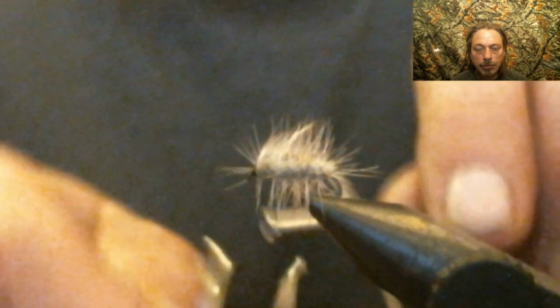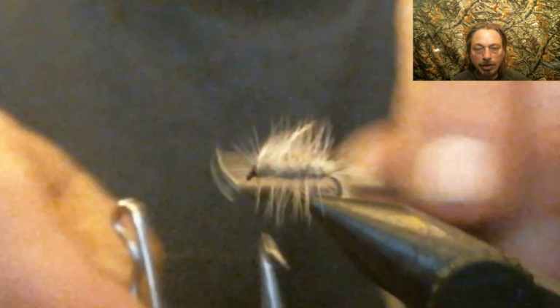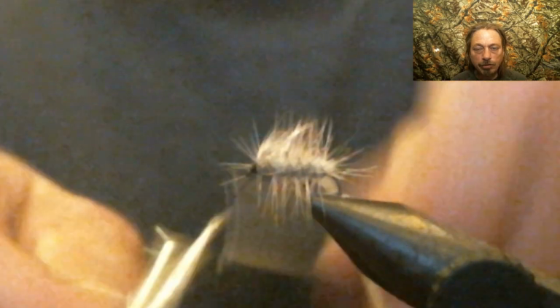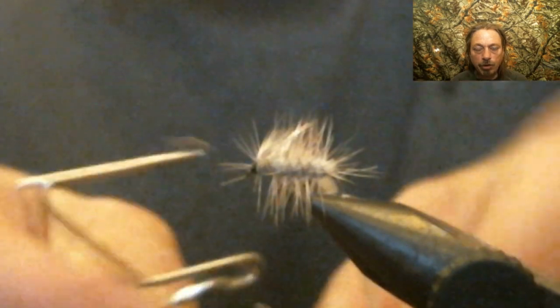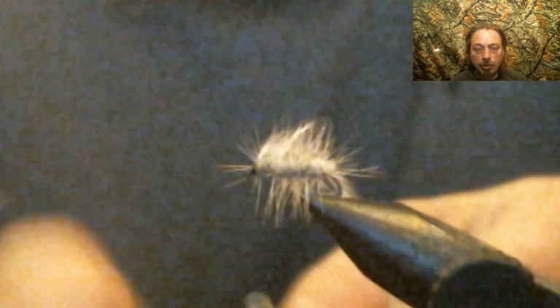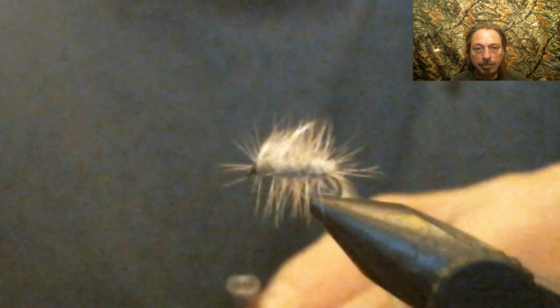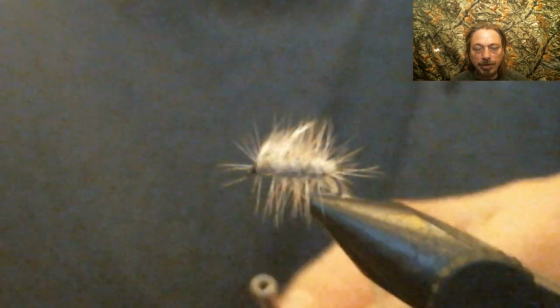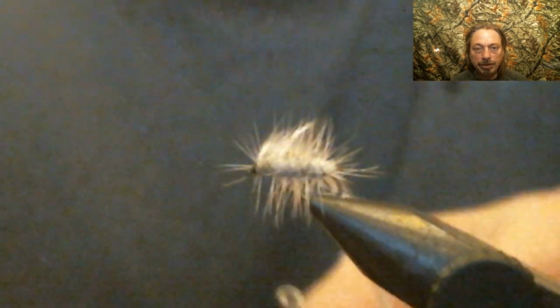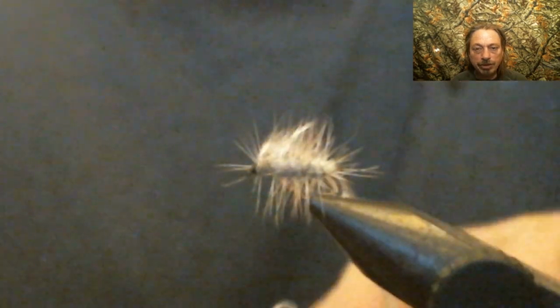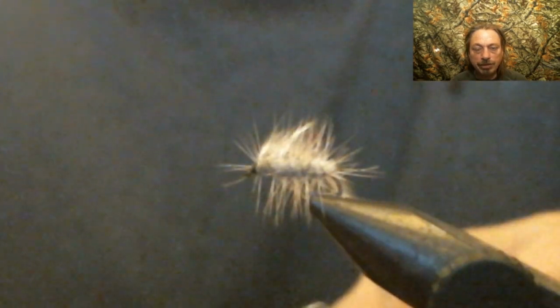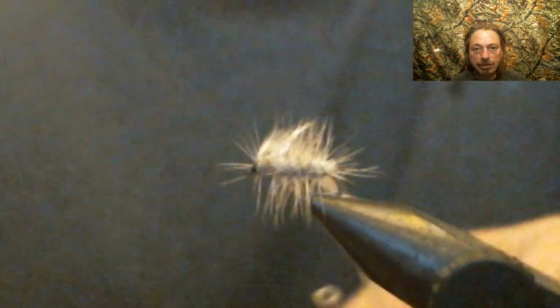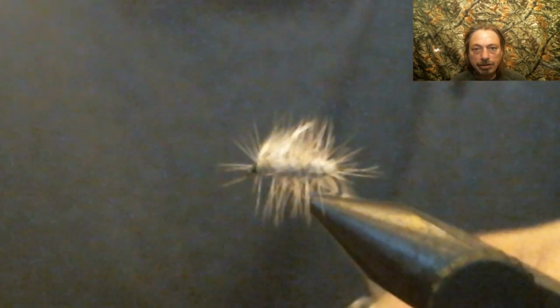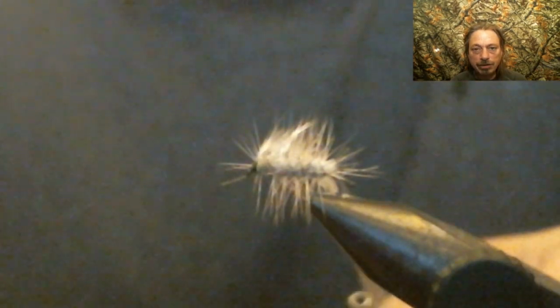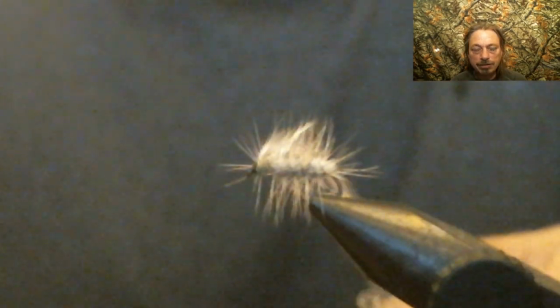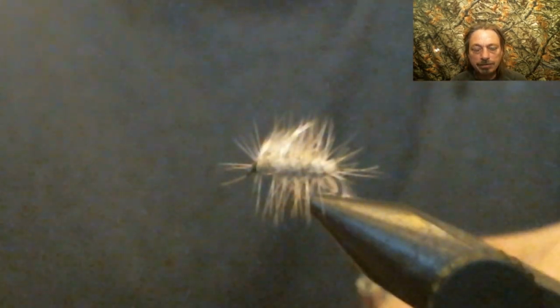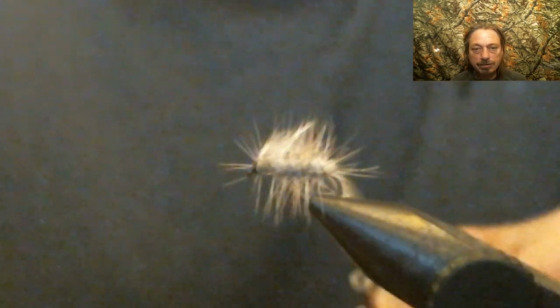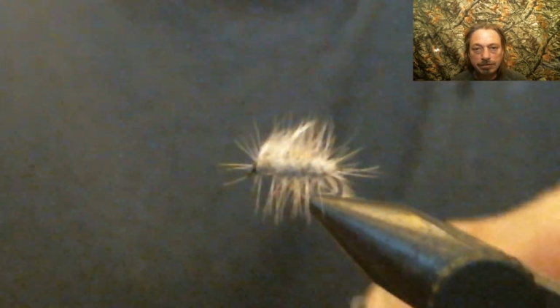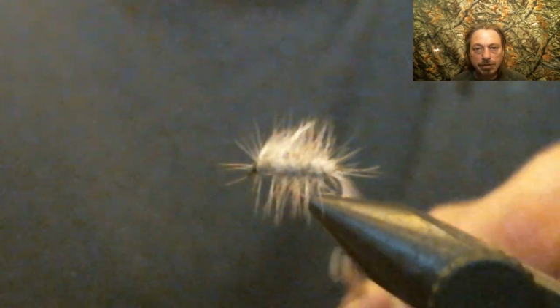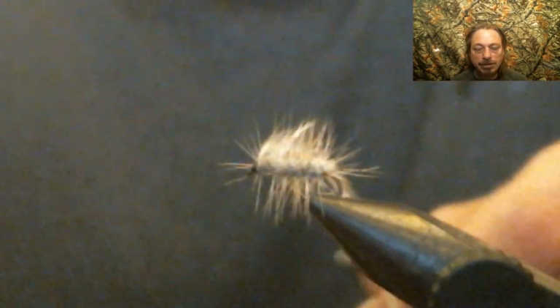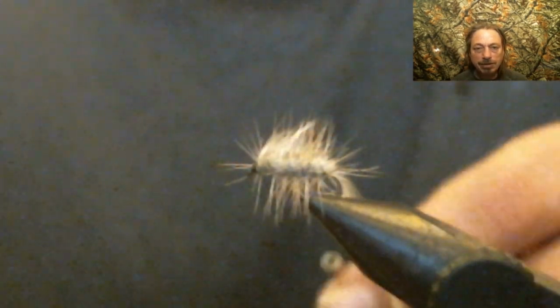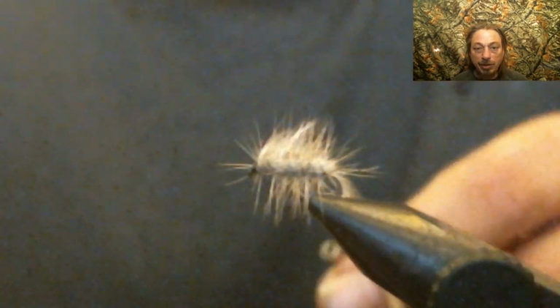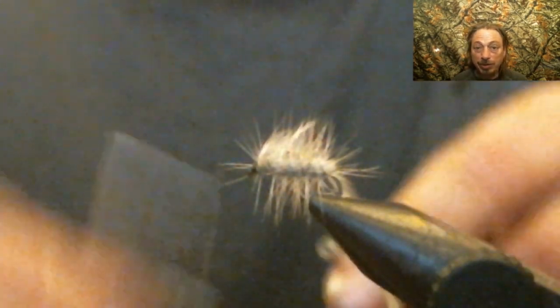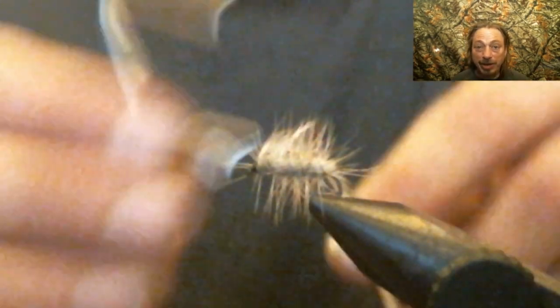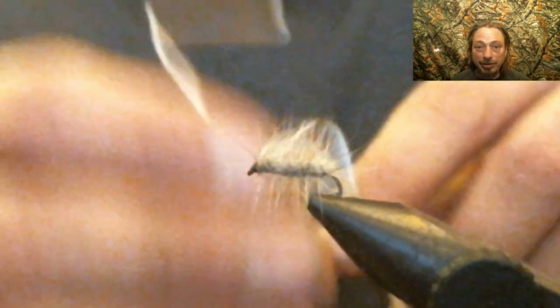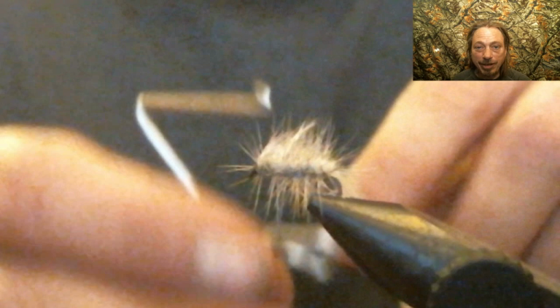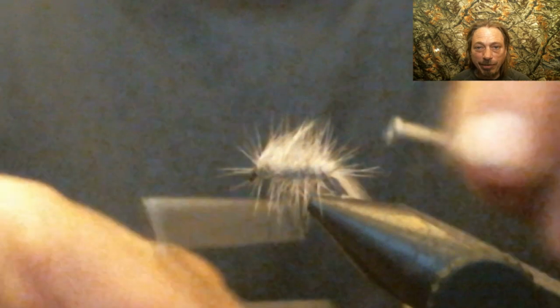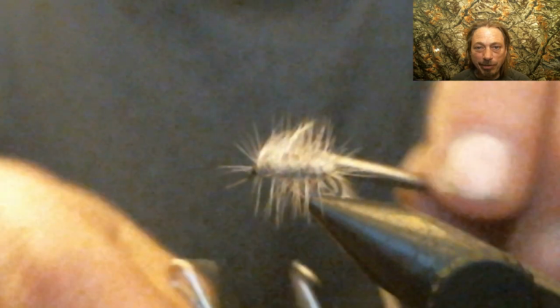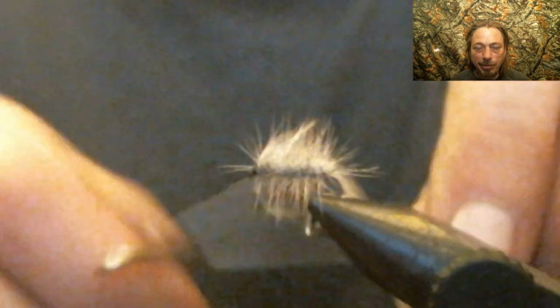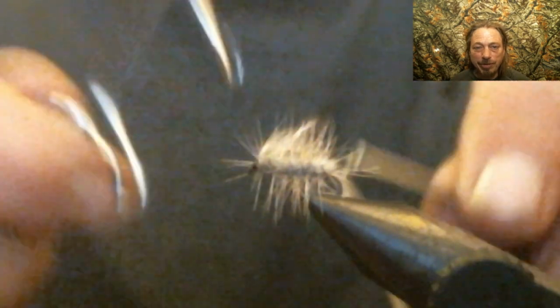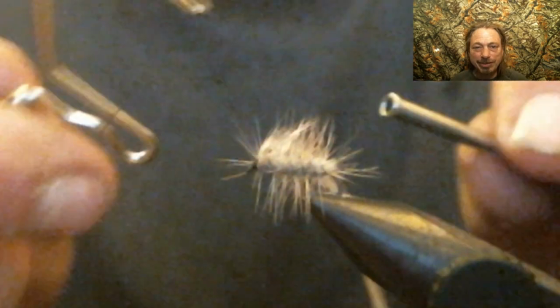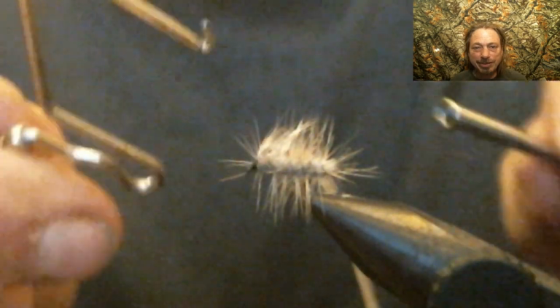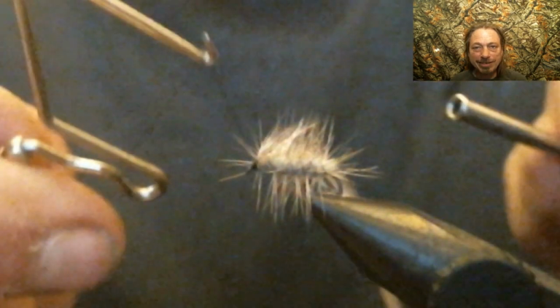Now throw on a whip finish here, like we do with every fly.